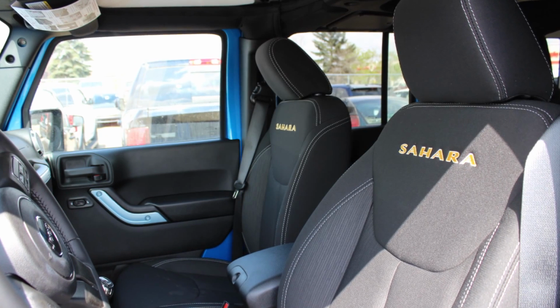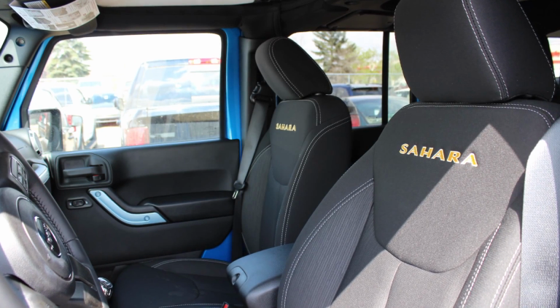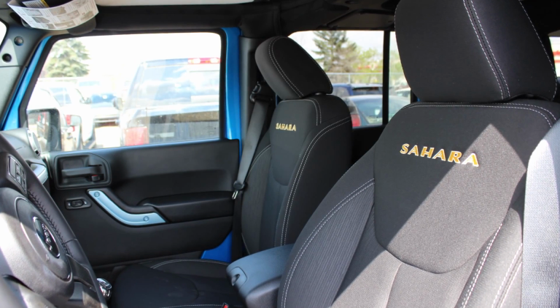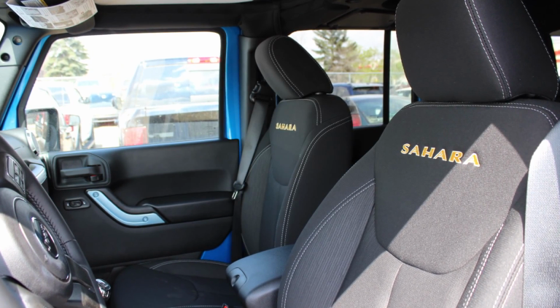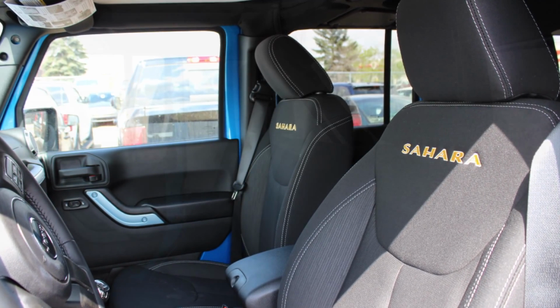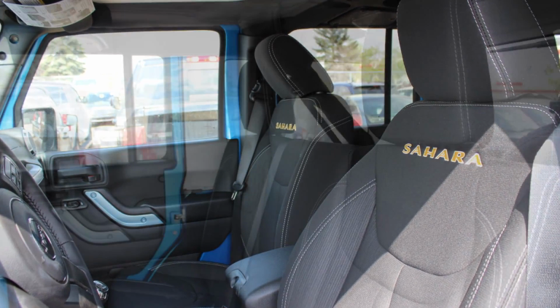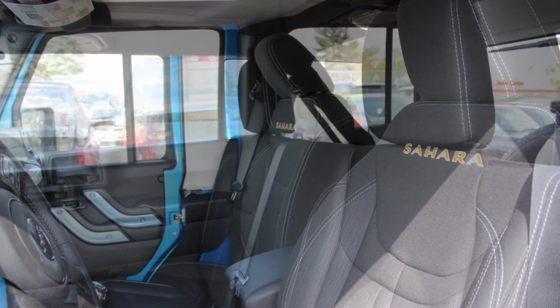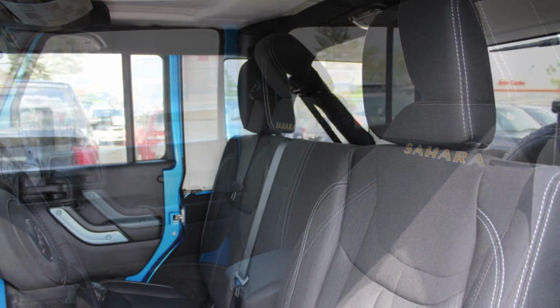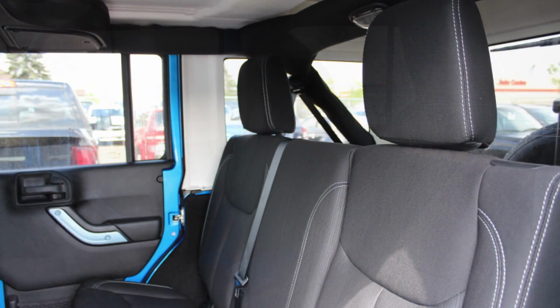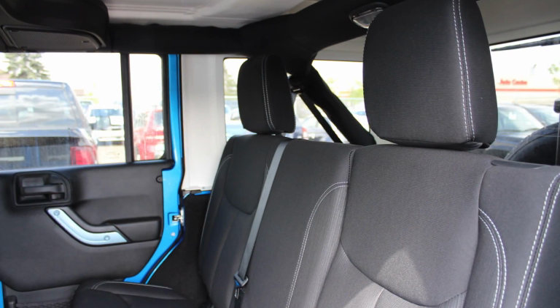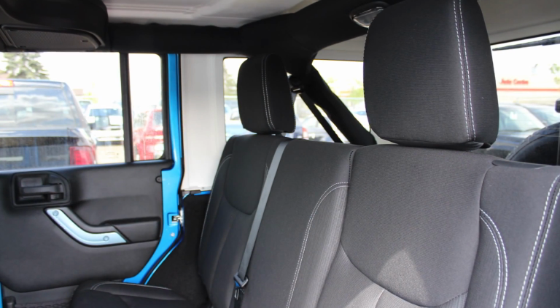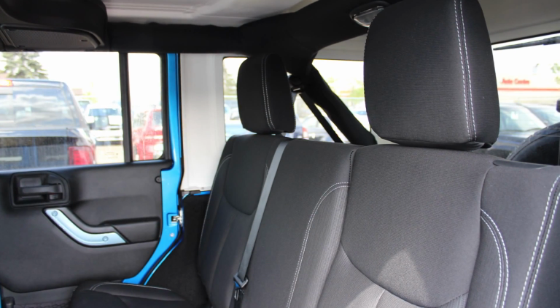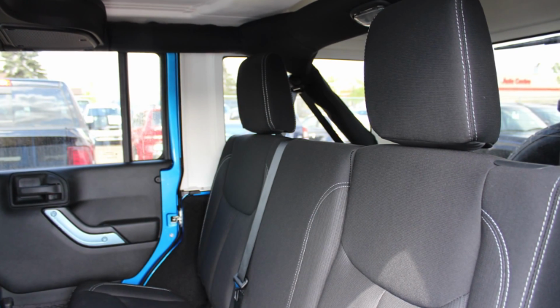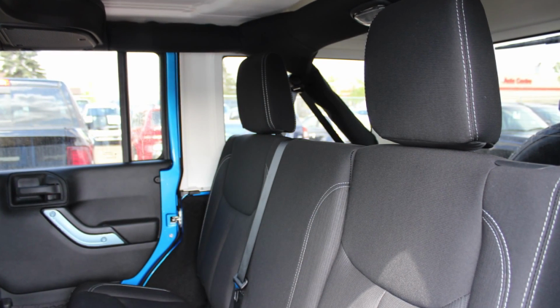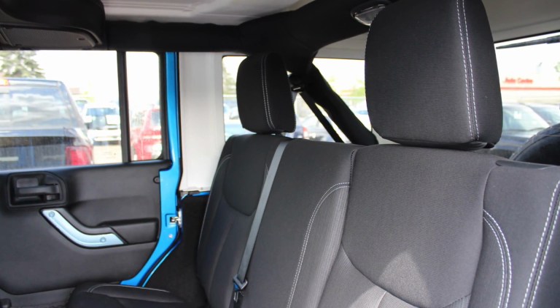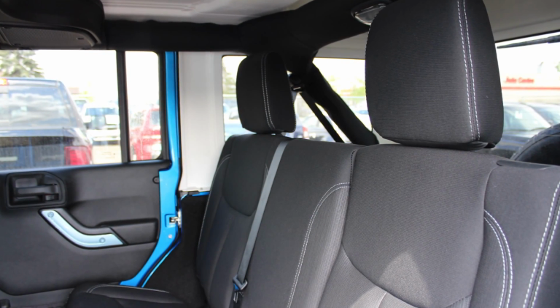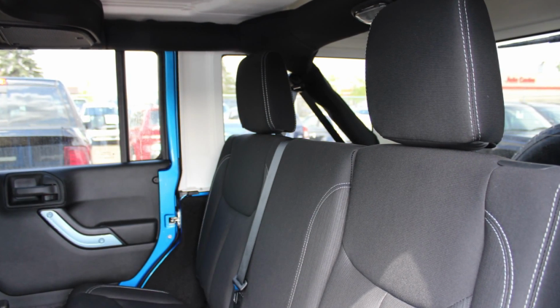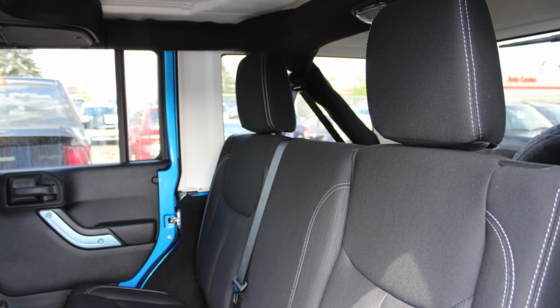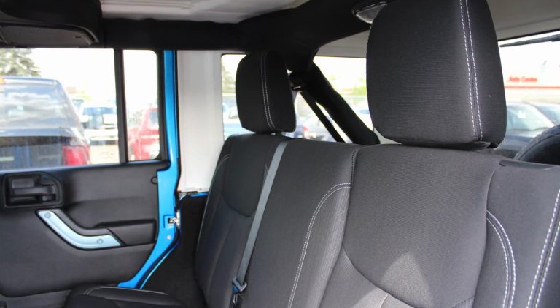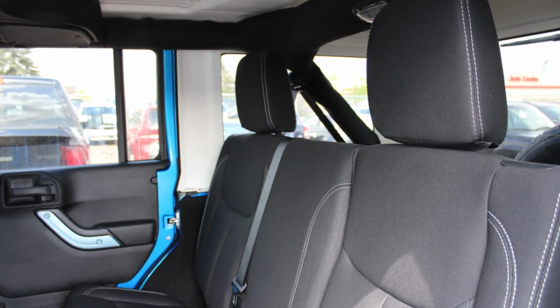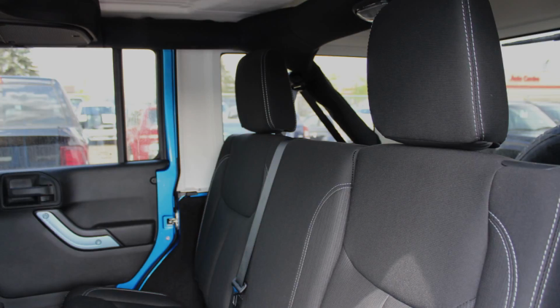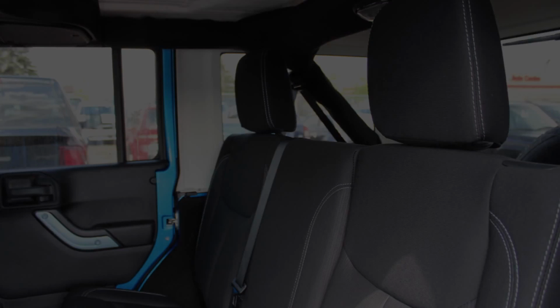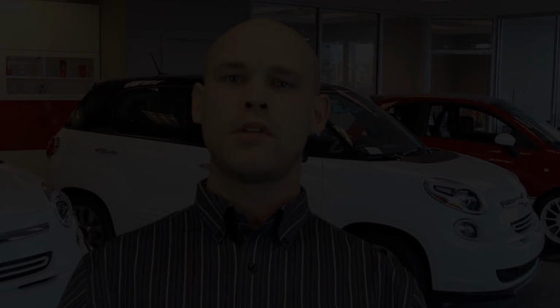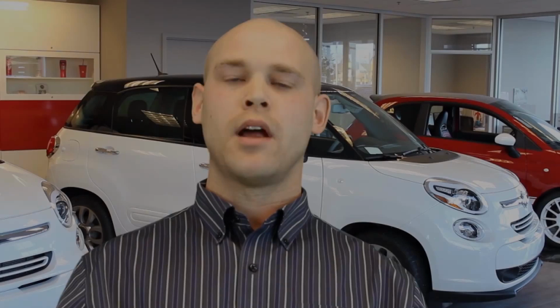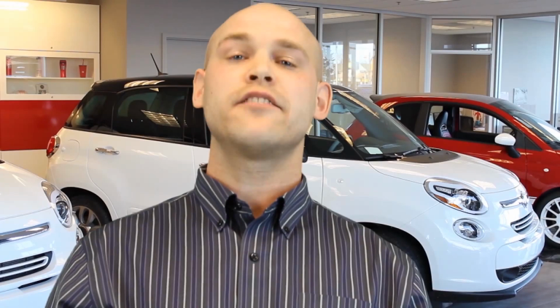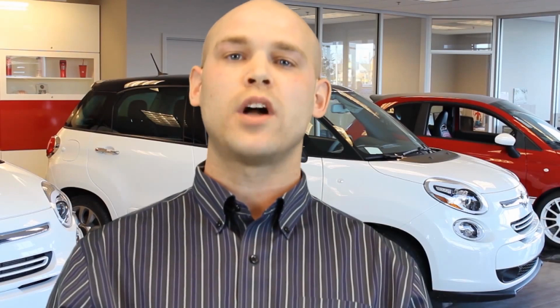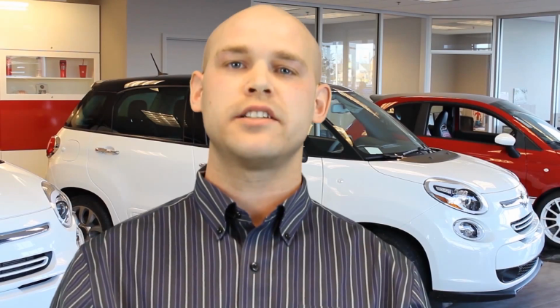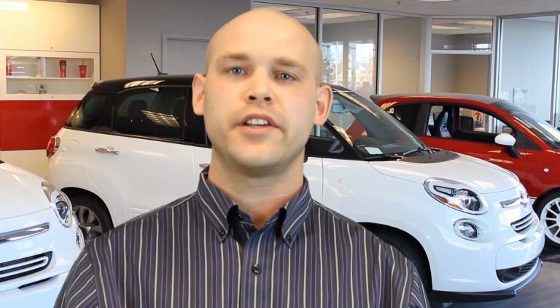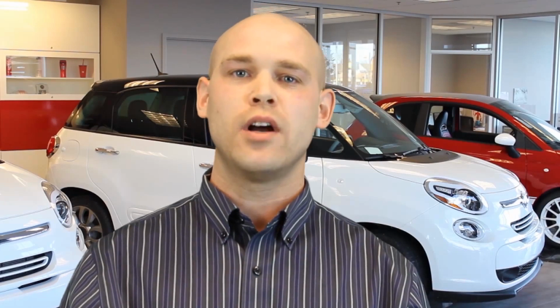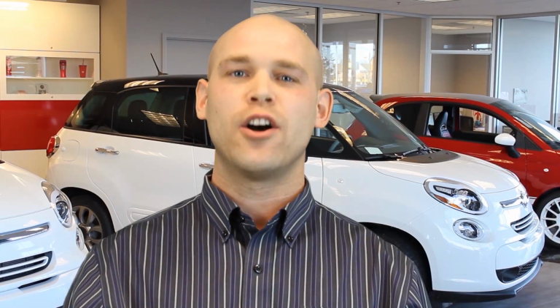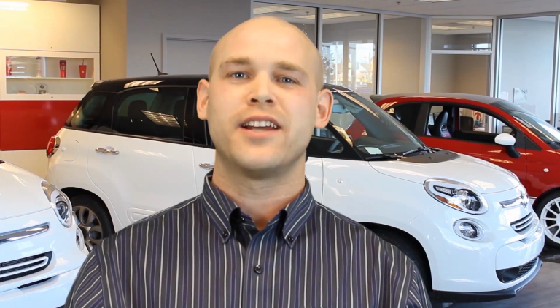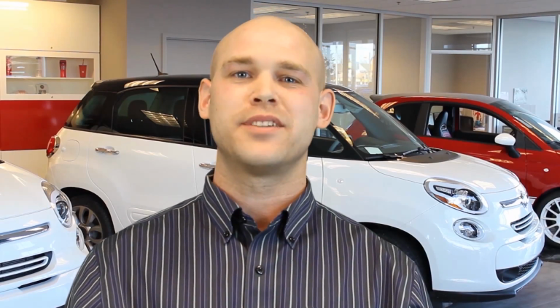the interior features all-cloth seating with premium stitching and rear folding seats. Thanks for watching this video. I hope it helped.